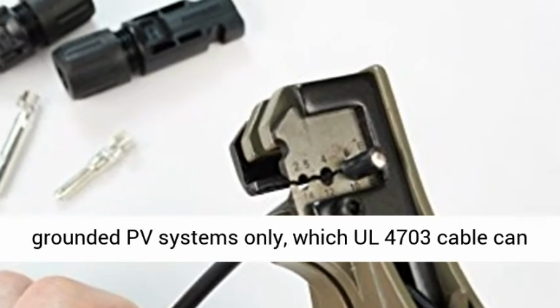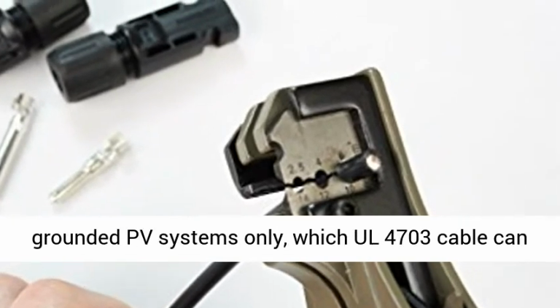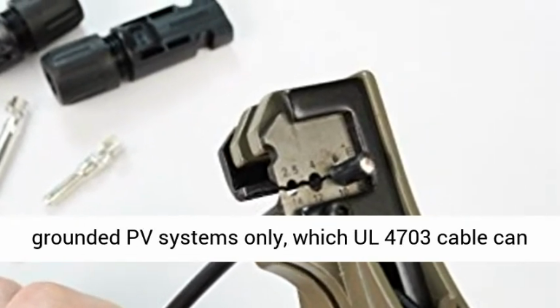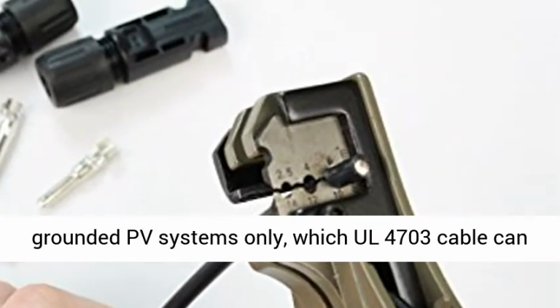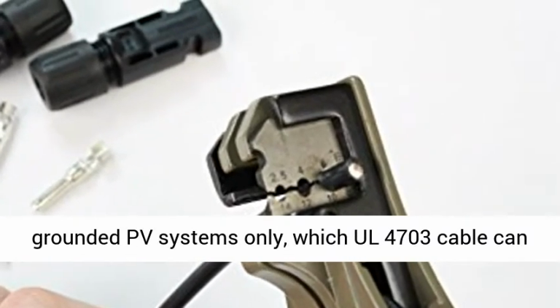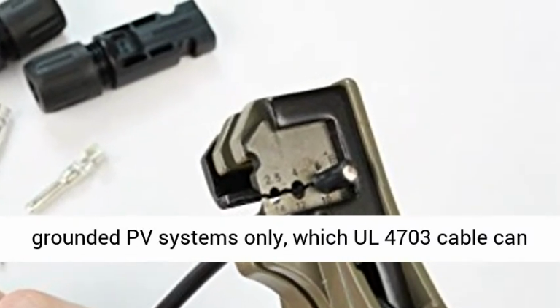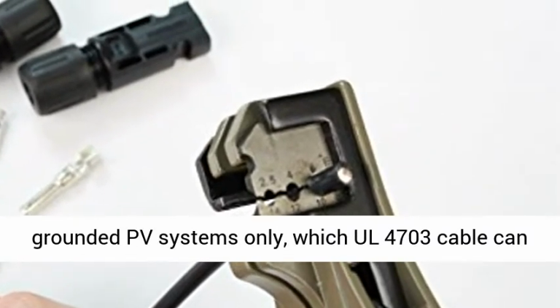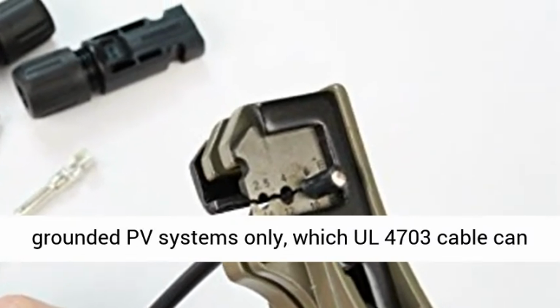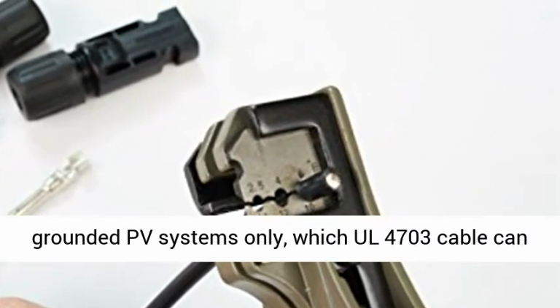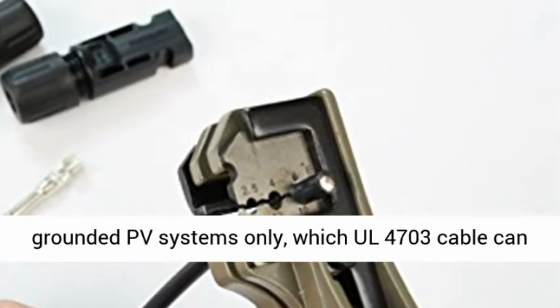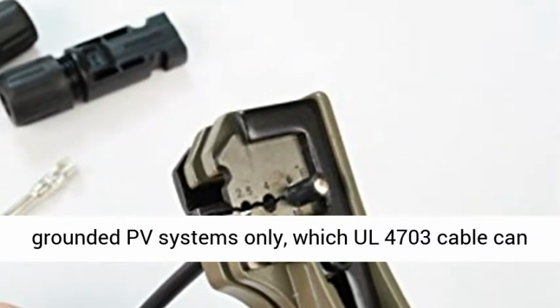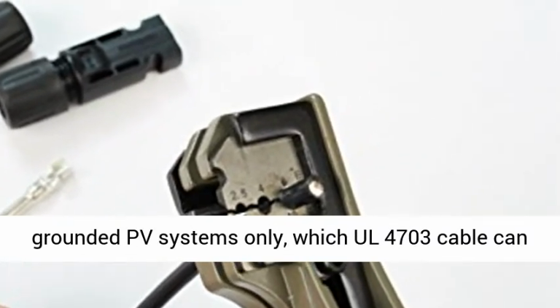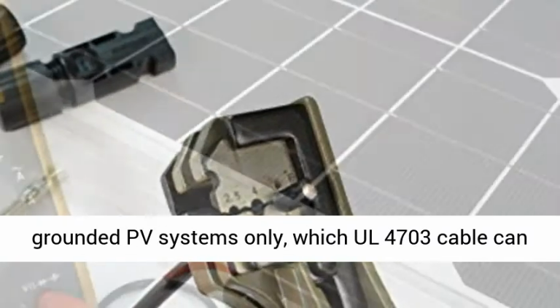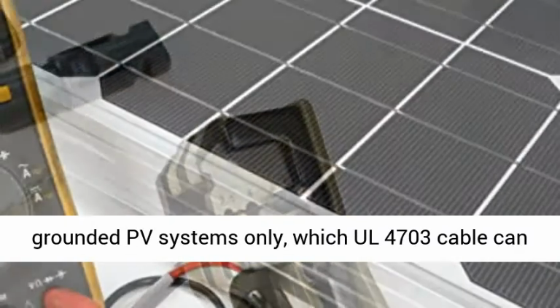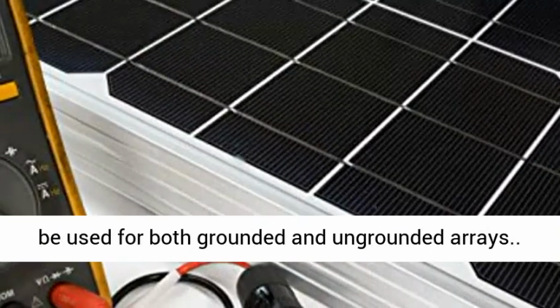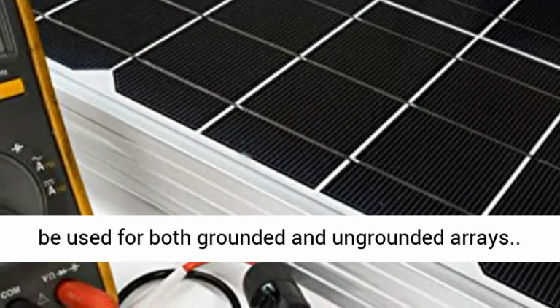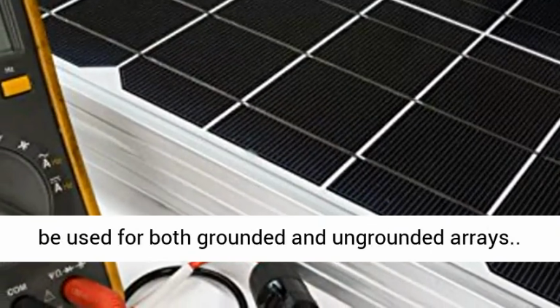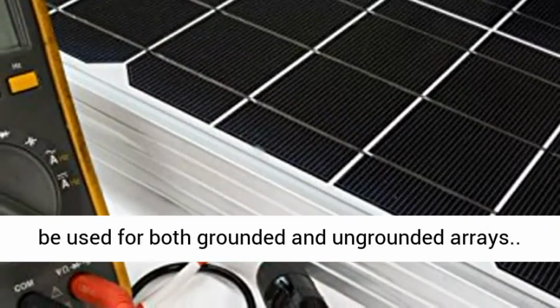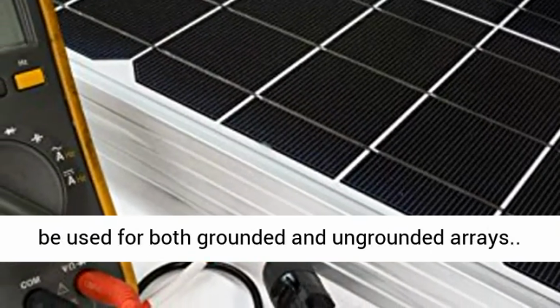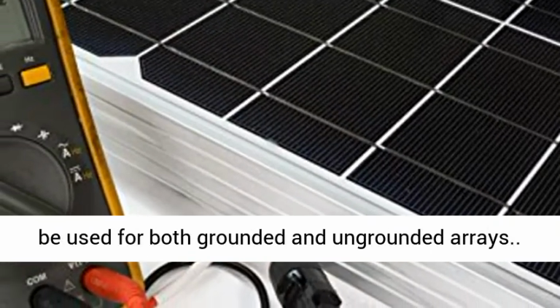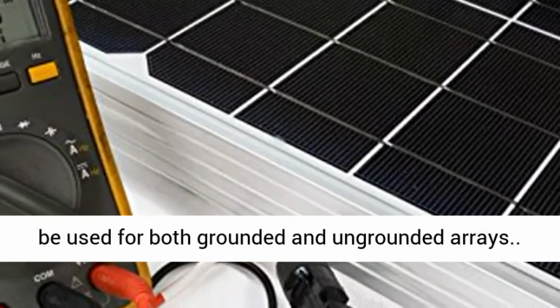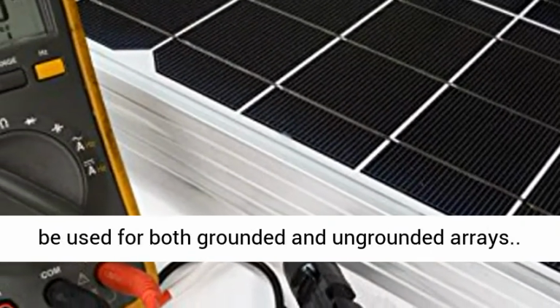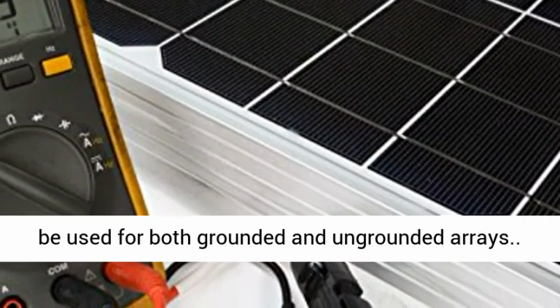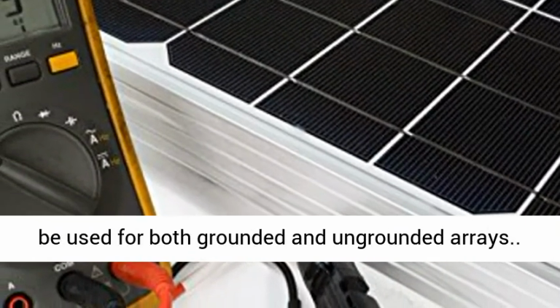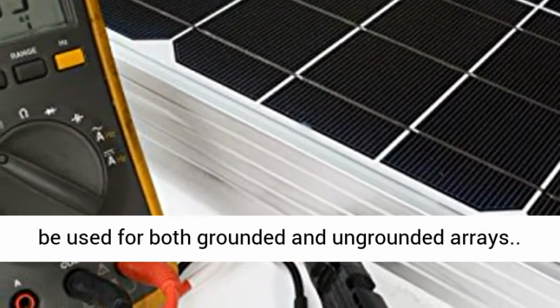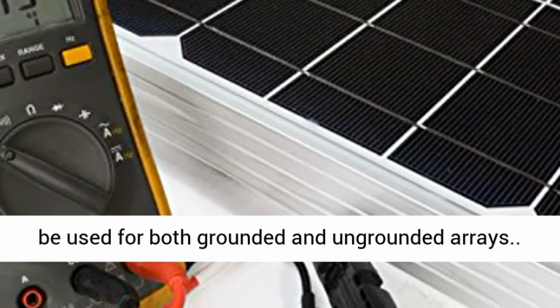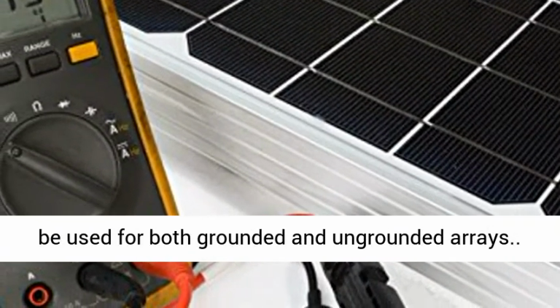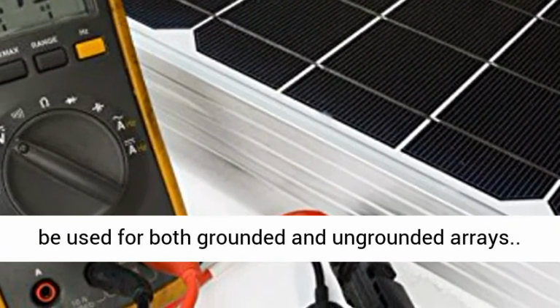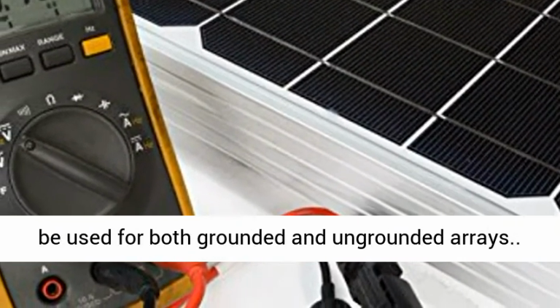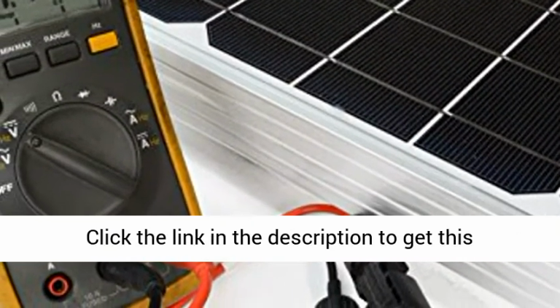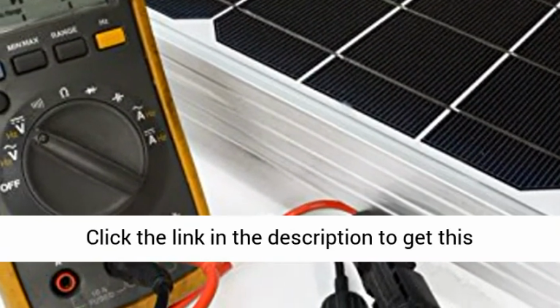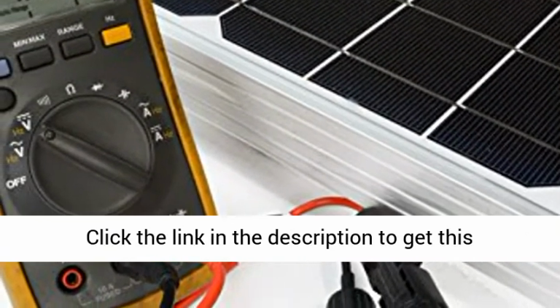USE-2 cable is used in grounded PV systems only, while UL 4703 cable can be used for both grounded and ungrounded arrays.